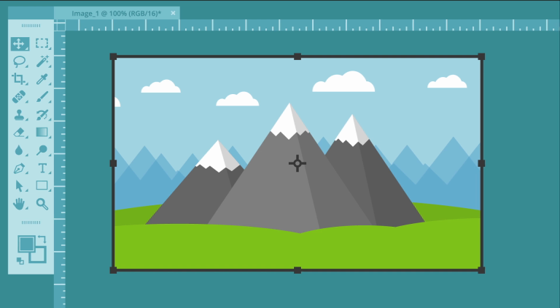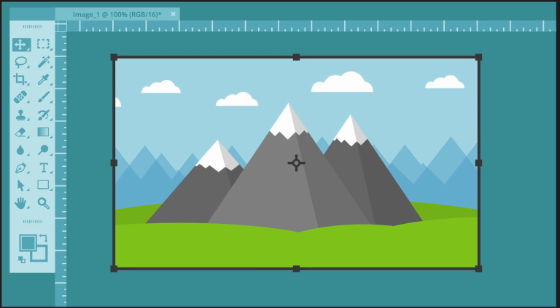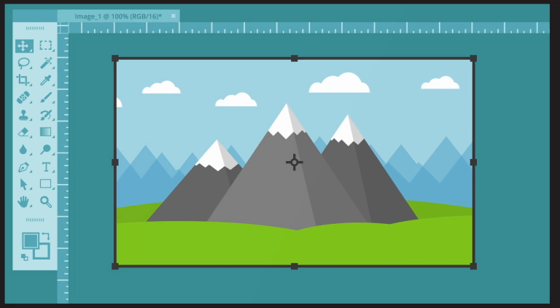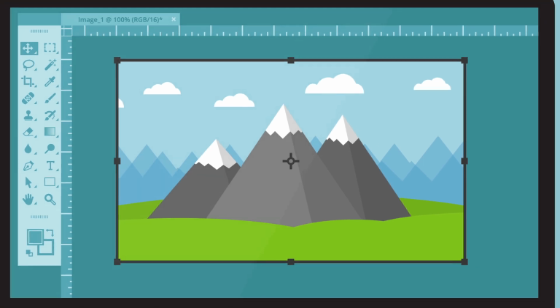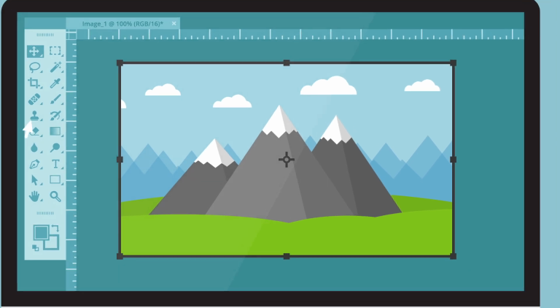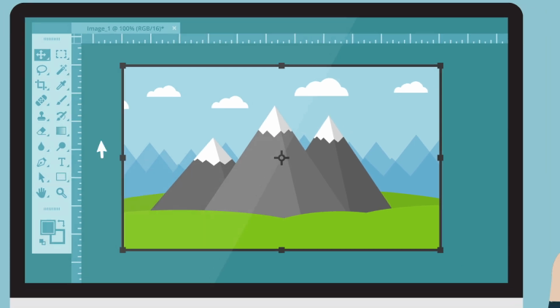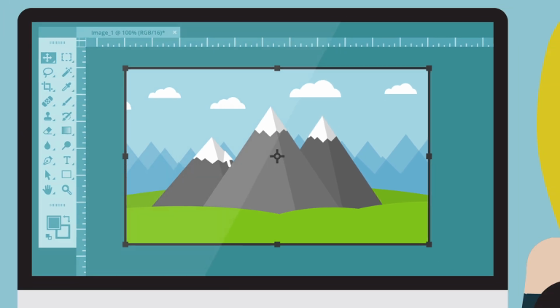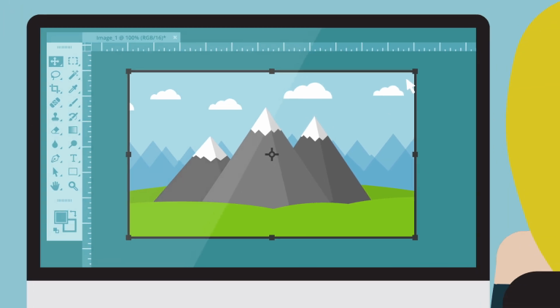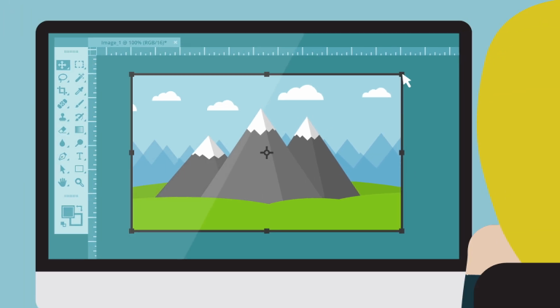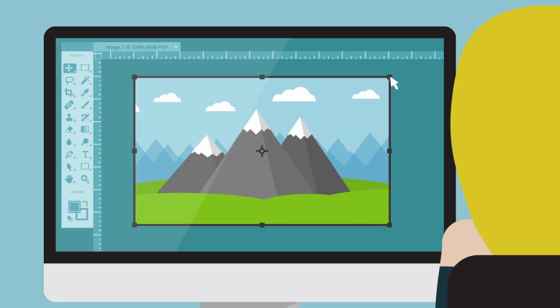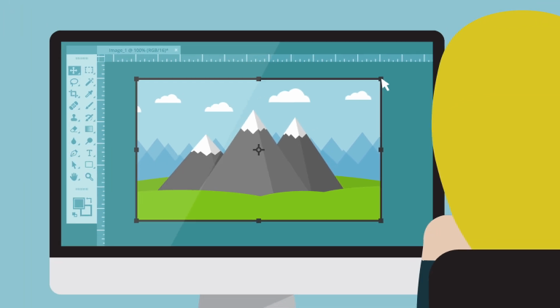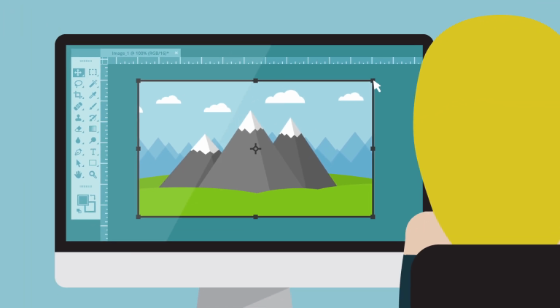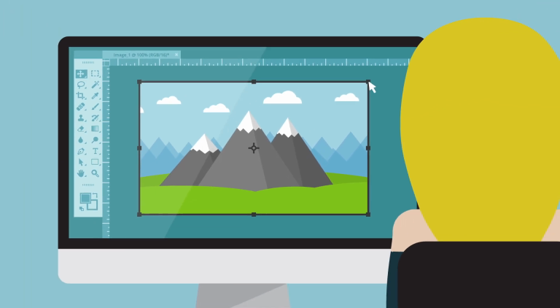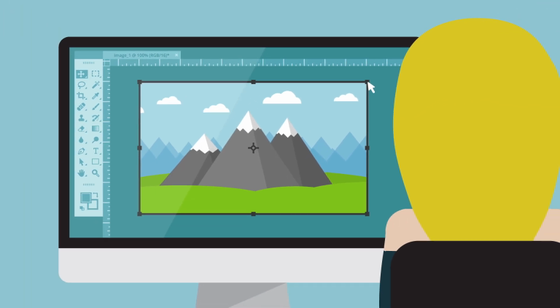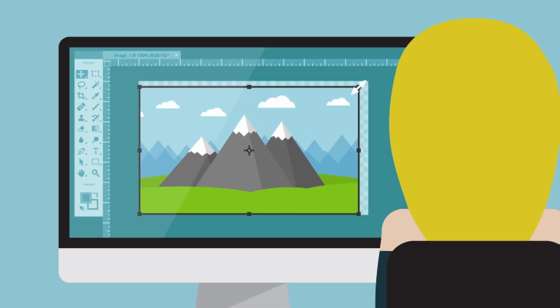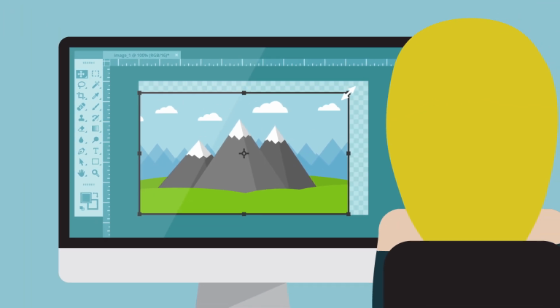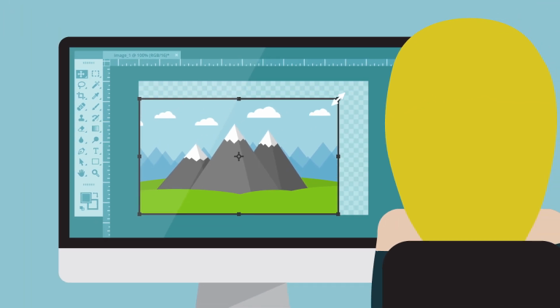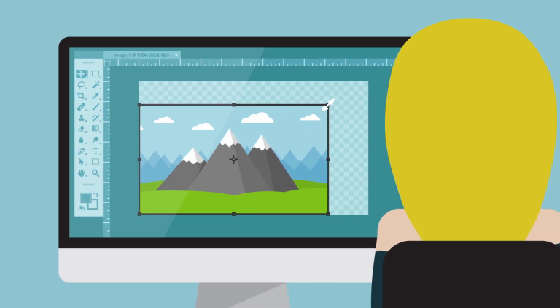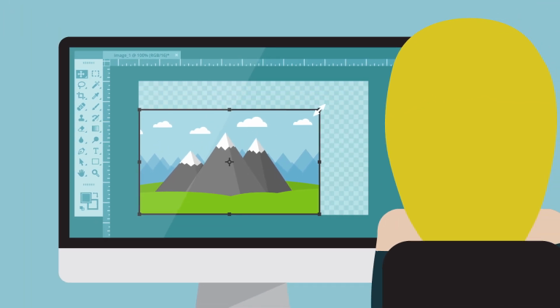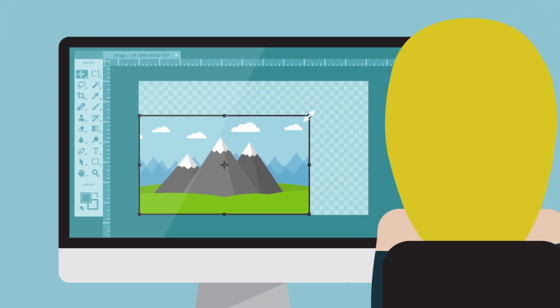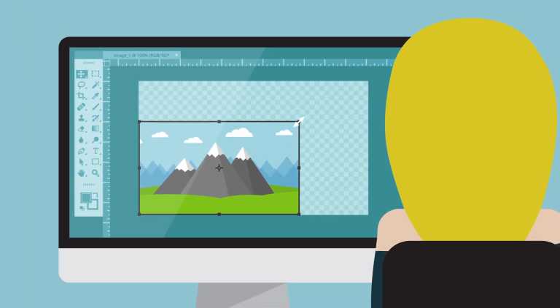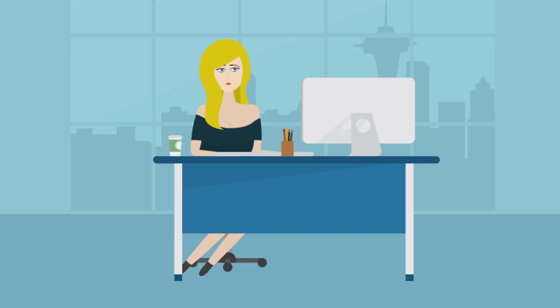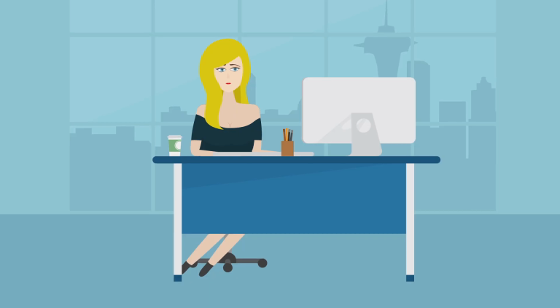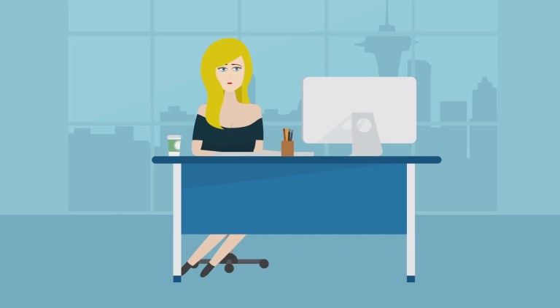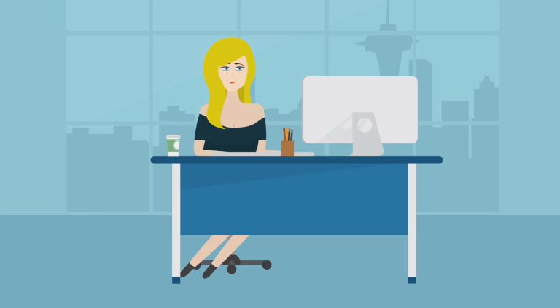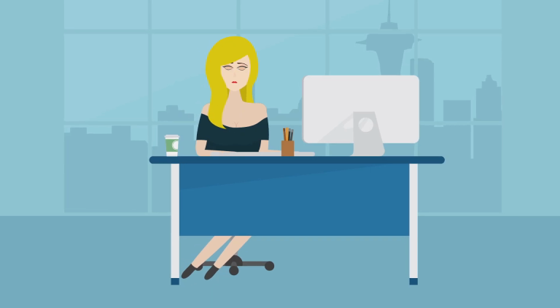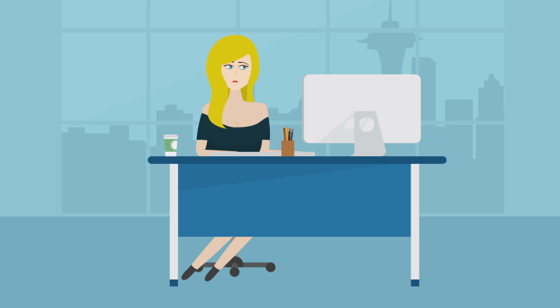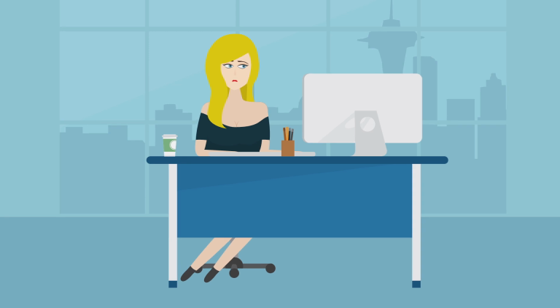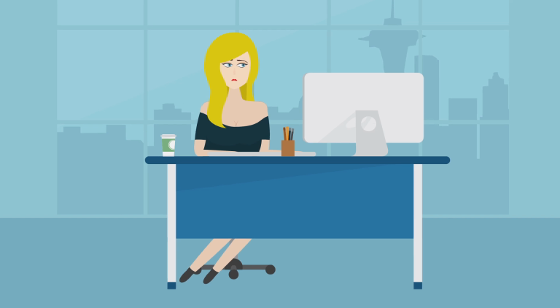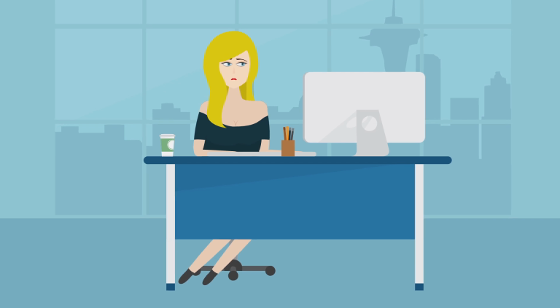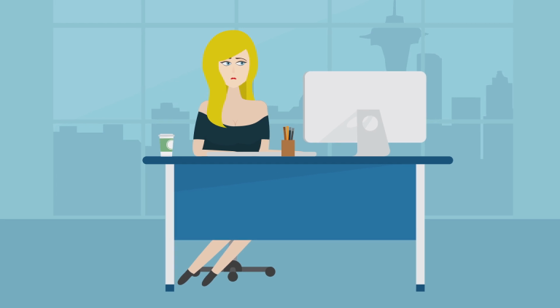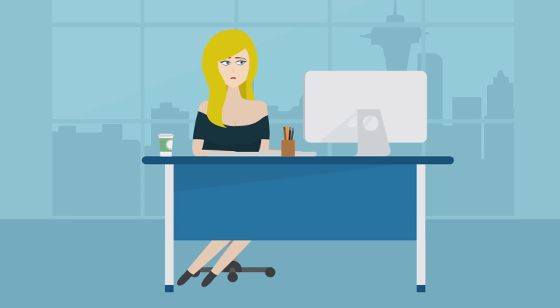Image resizing is boring. Image resizing is time-consuming. But image resizing is necessary.